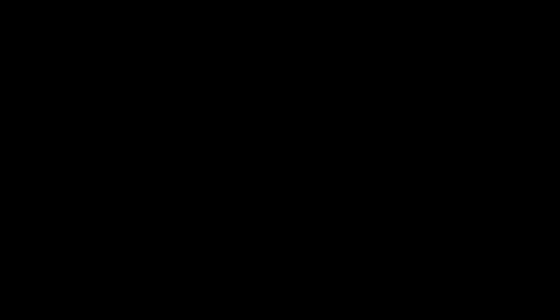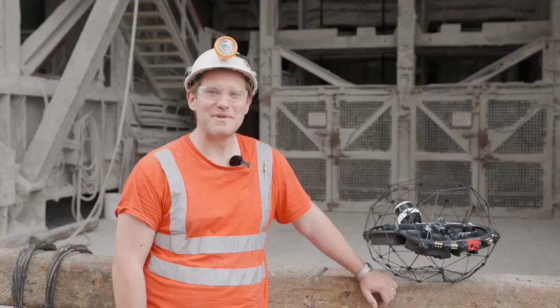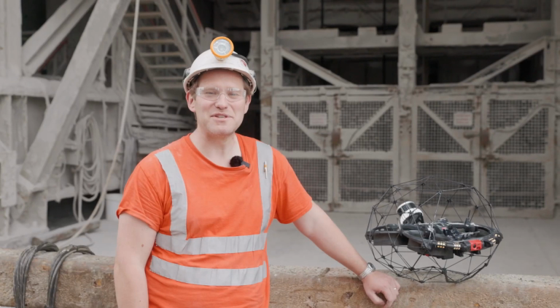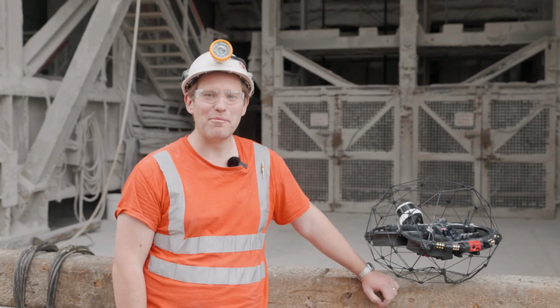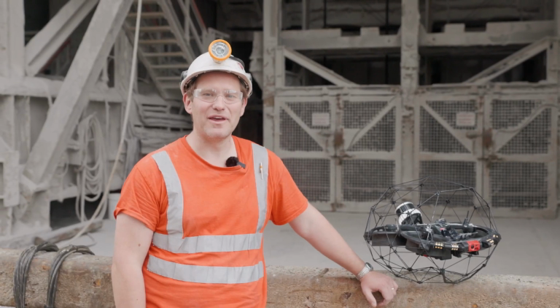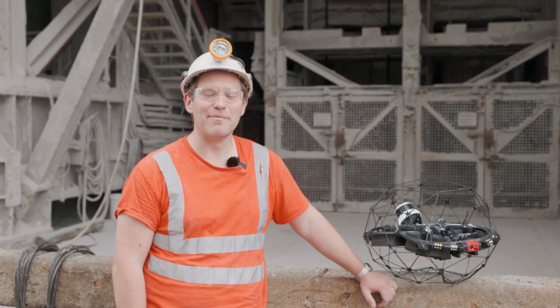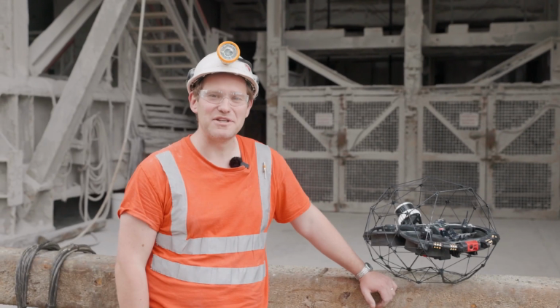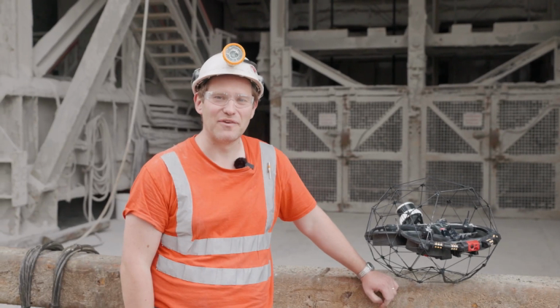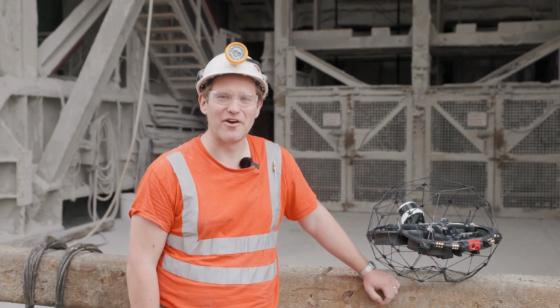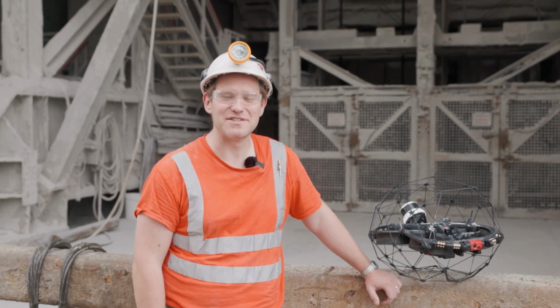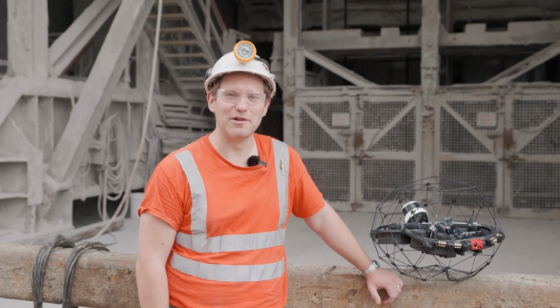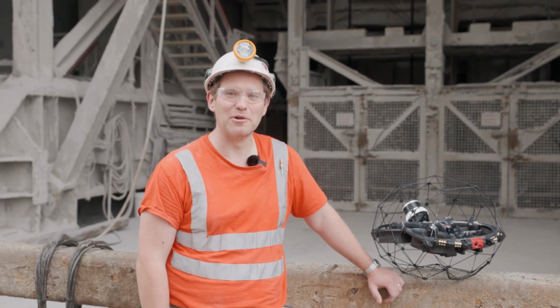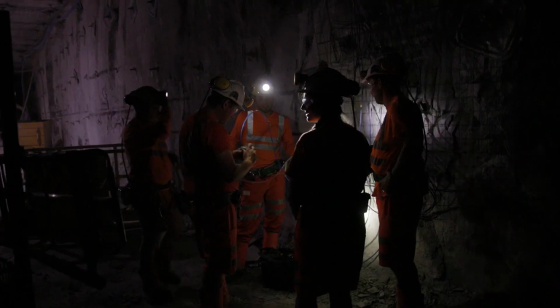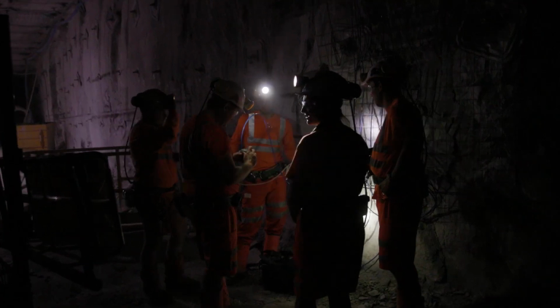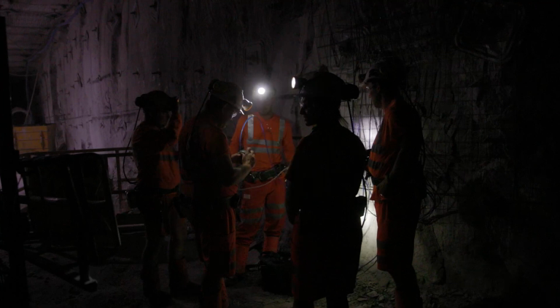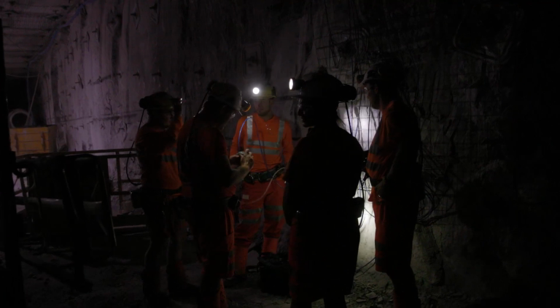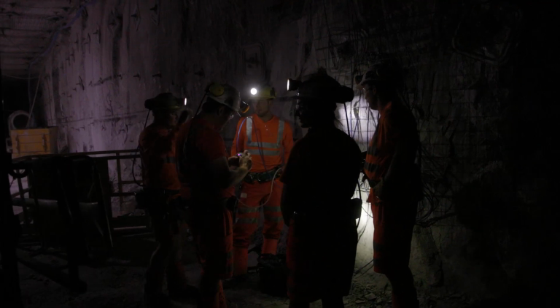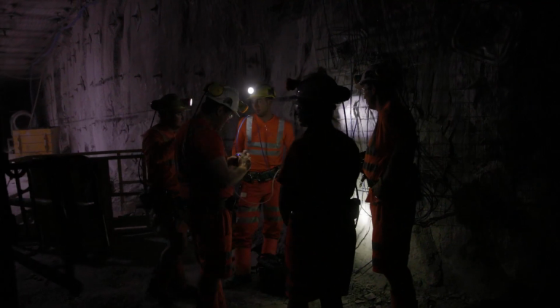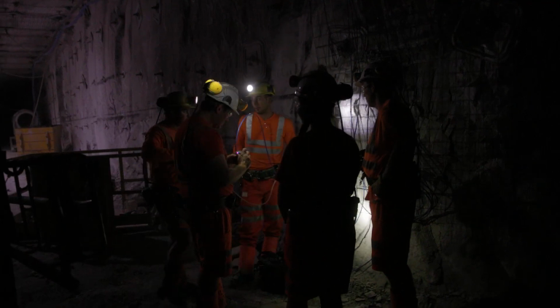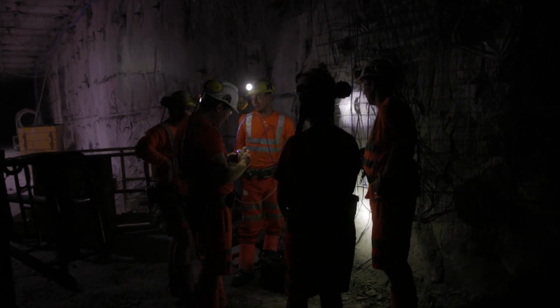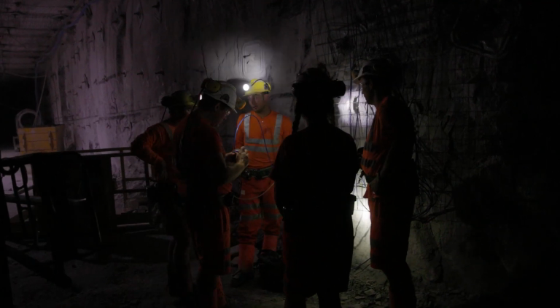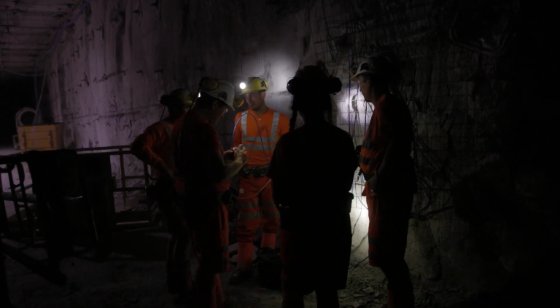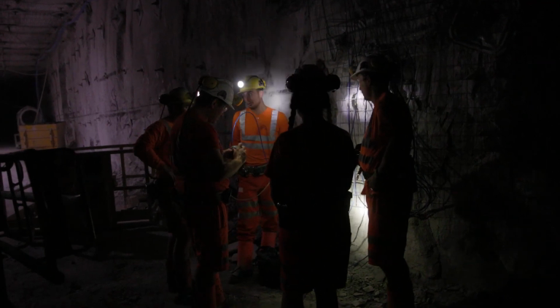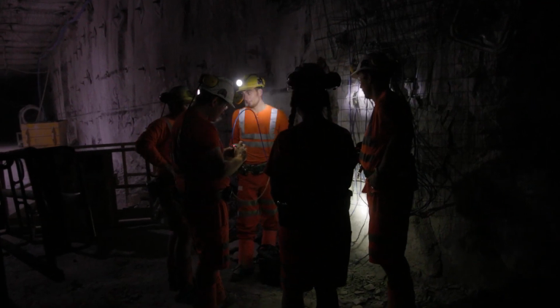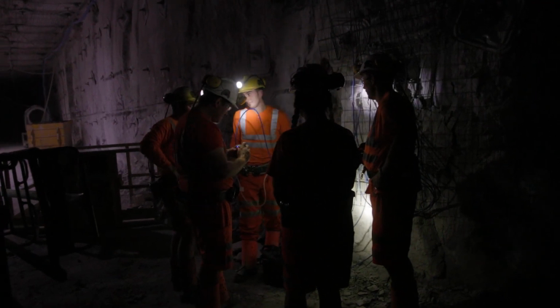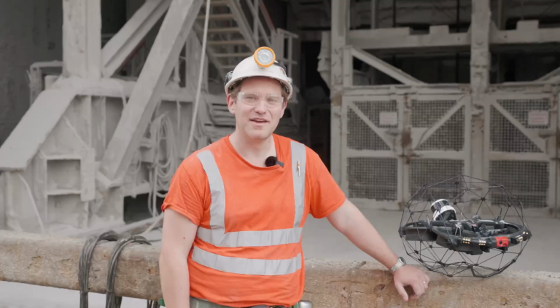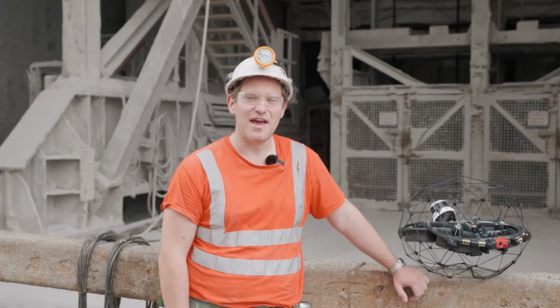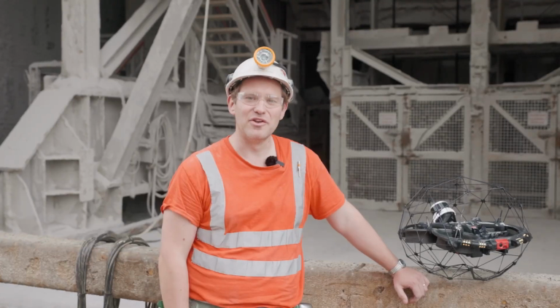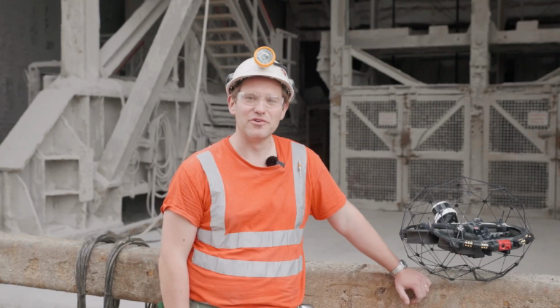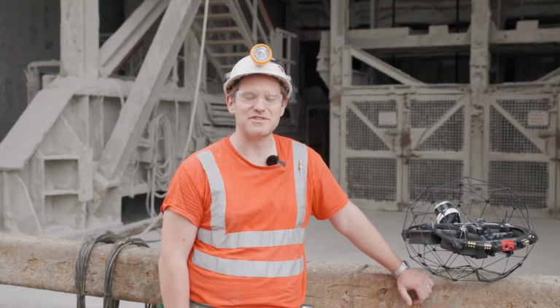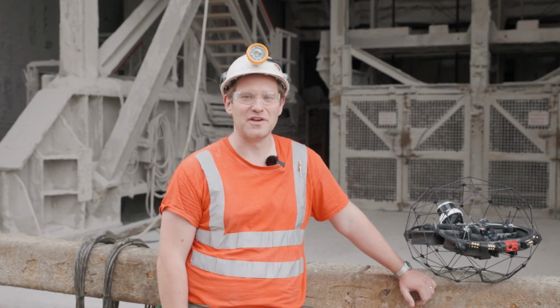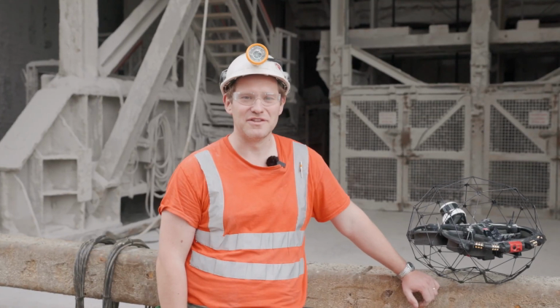I'm Simon Pollitt, I'm the Chief Surveyor at ICL Boulby. We are a 1200 meter deep polyhalite mine in the northeast of England.